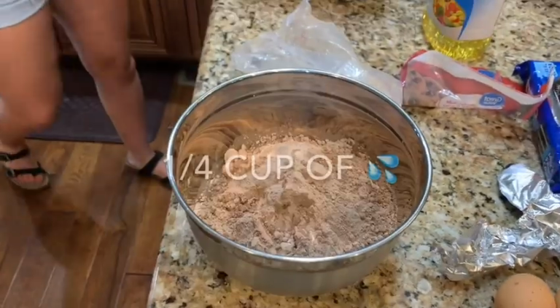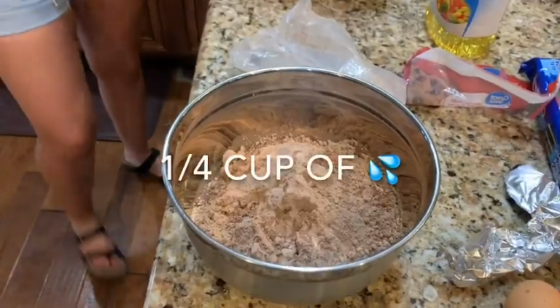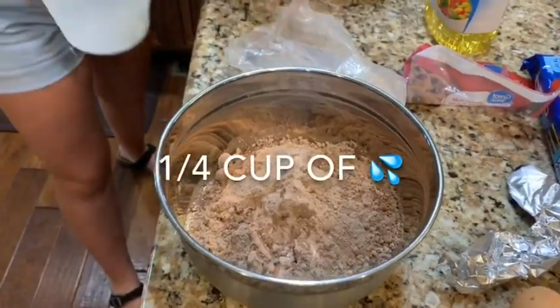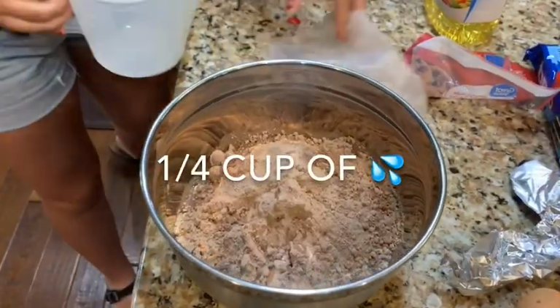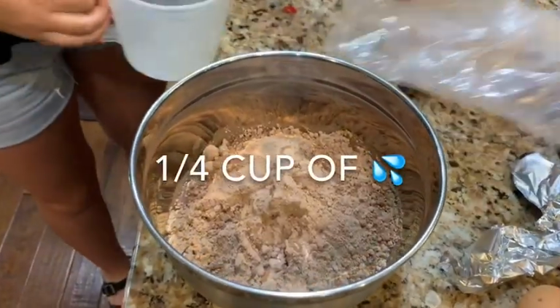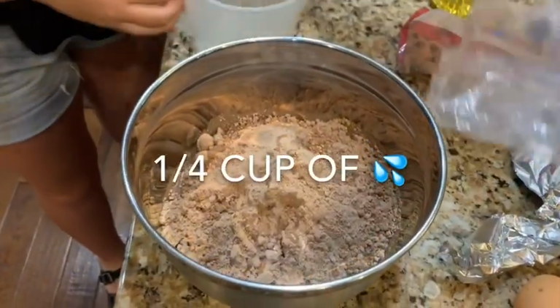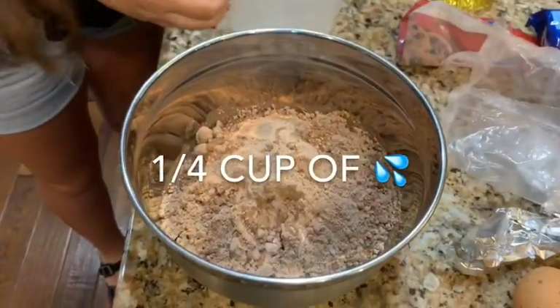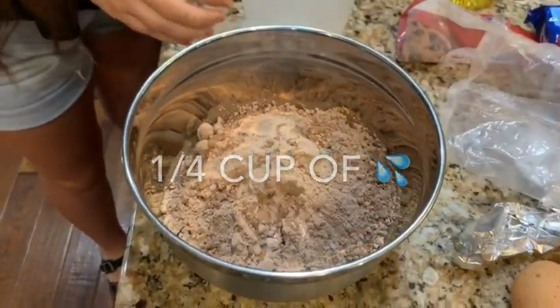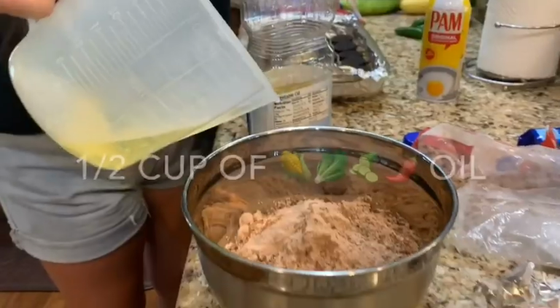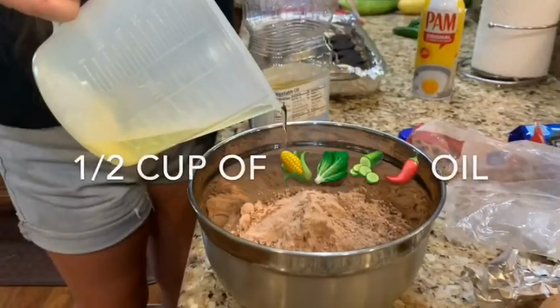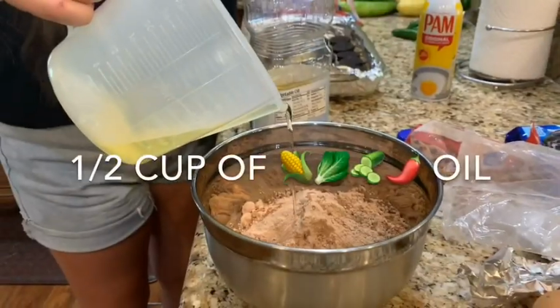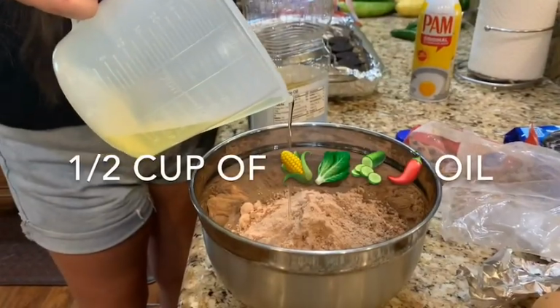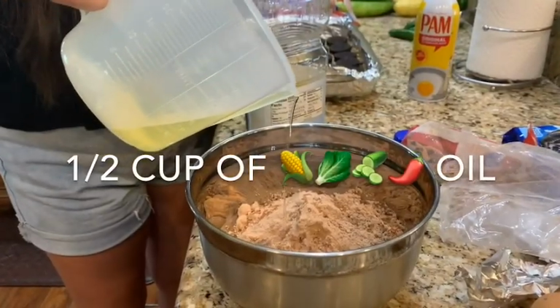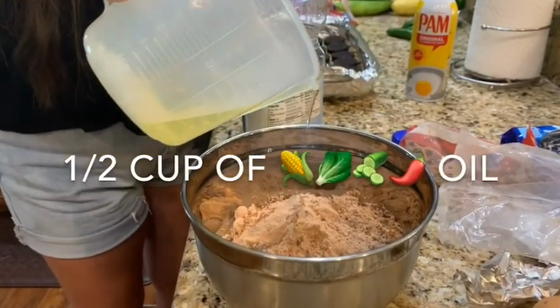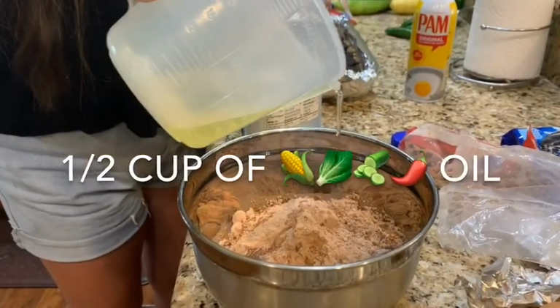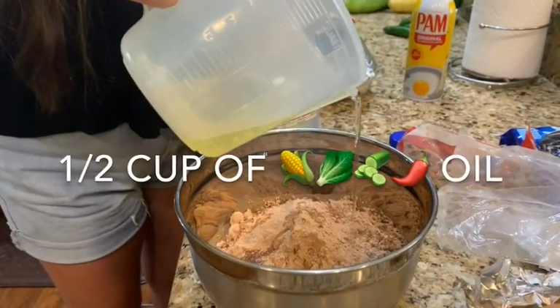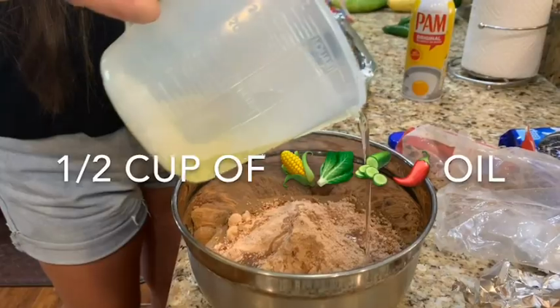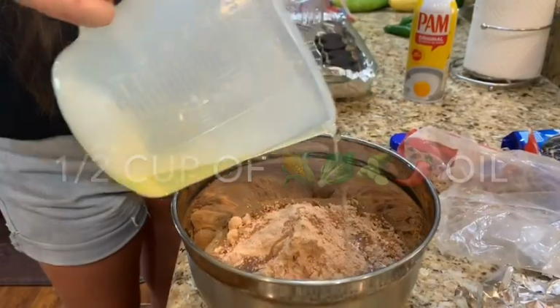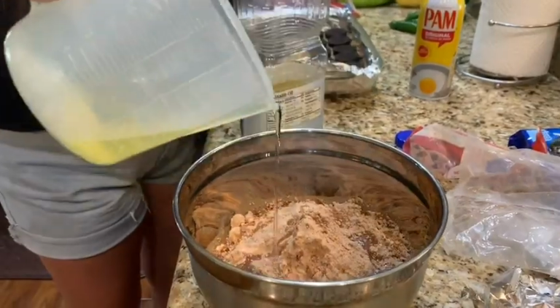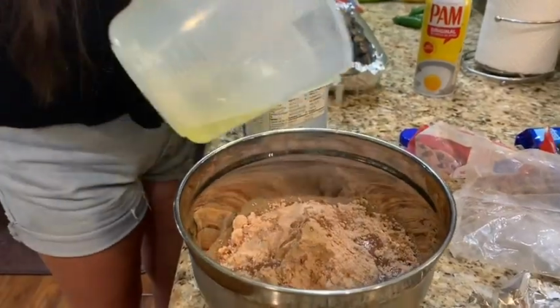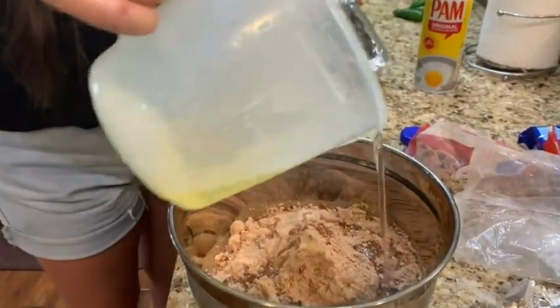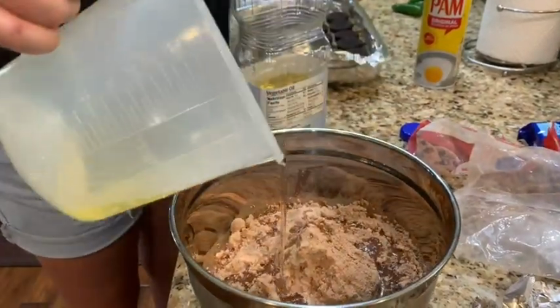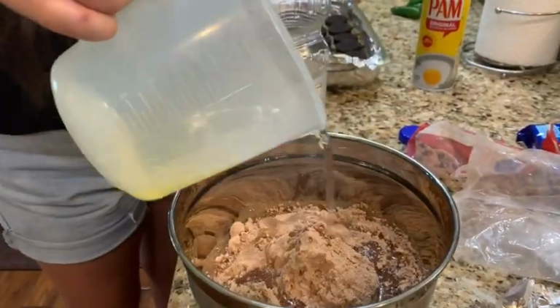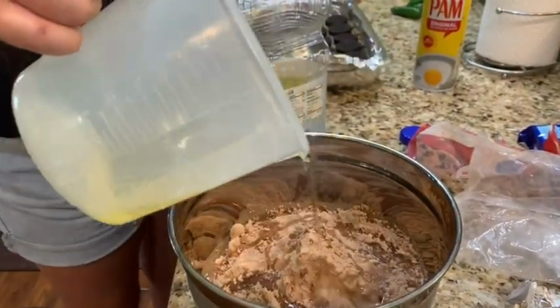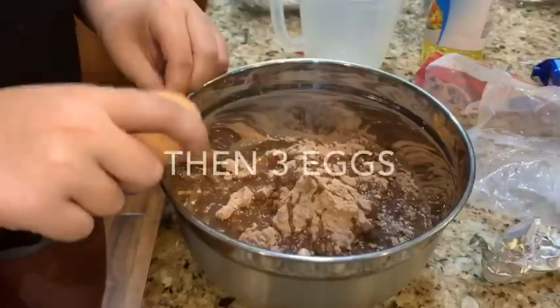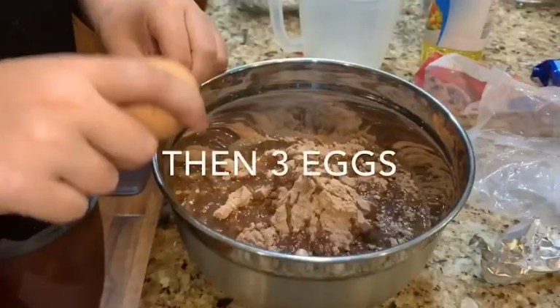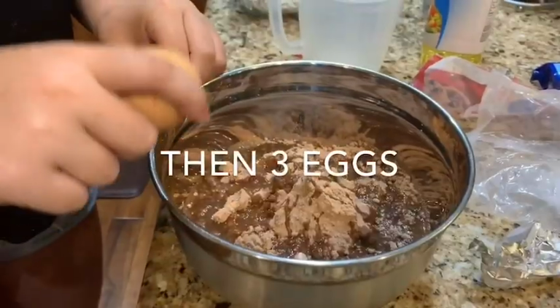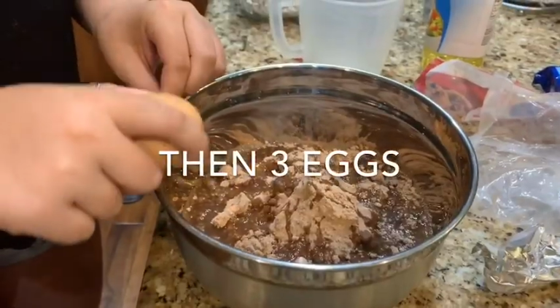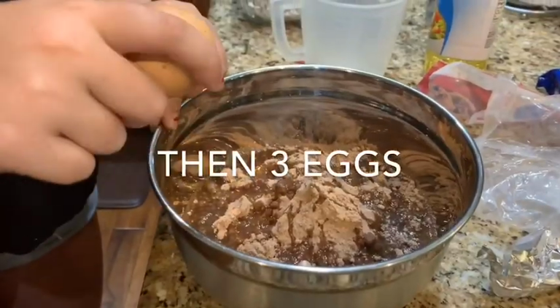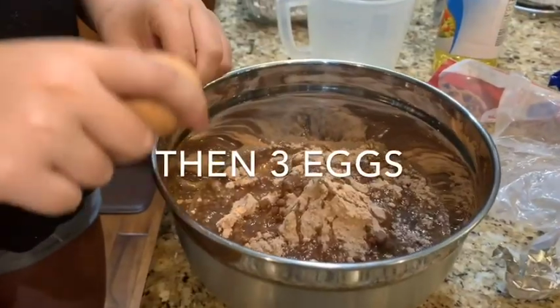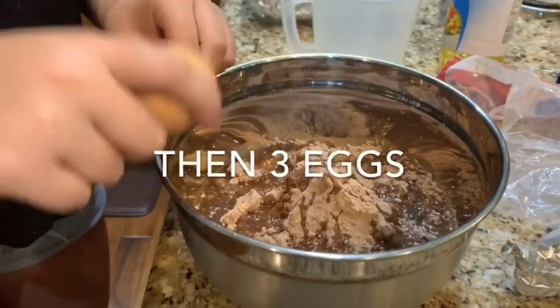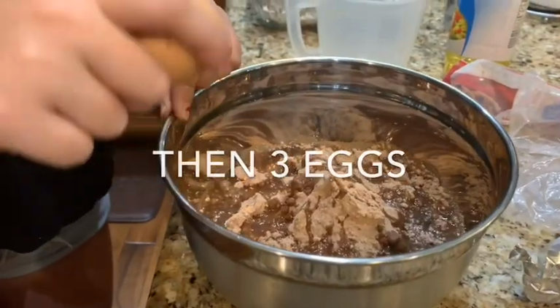So we put water in, and then we pour the oil in. Oops, I forgot about the eggs.